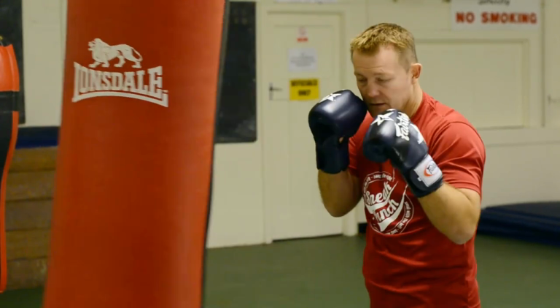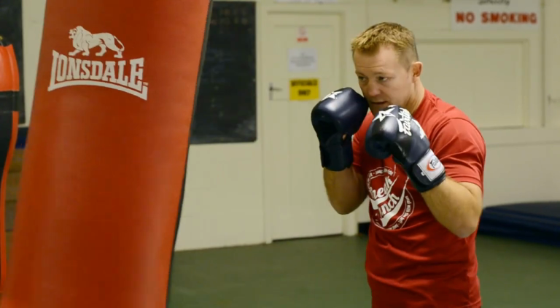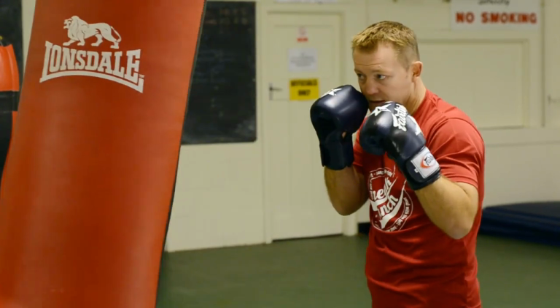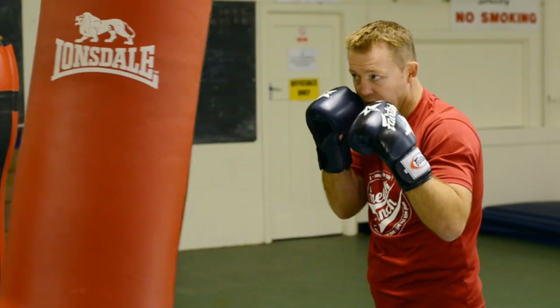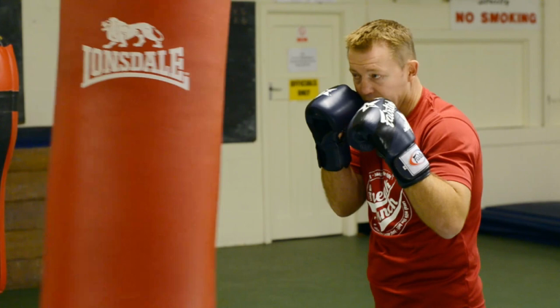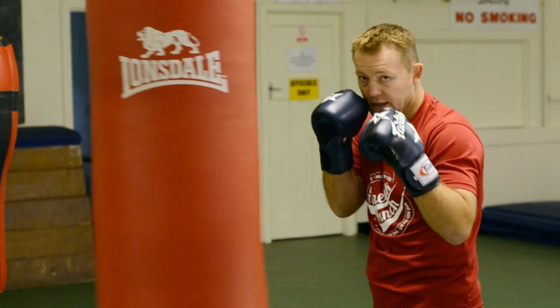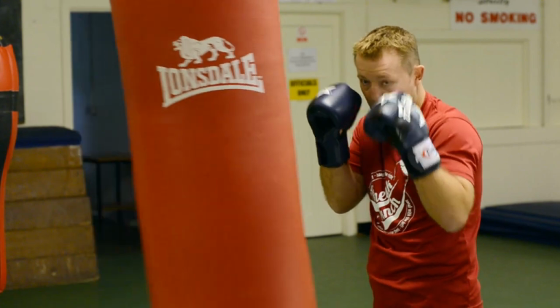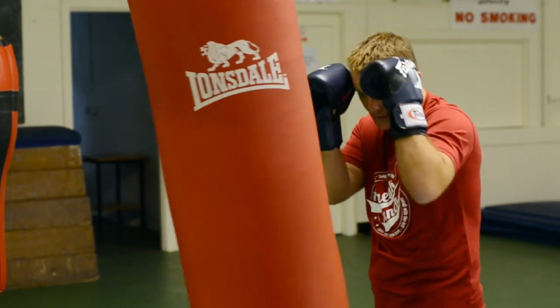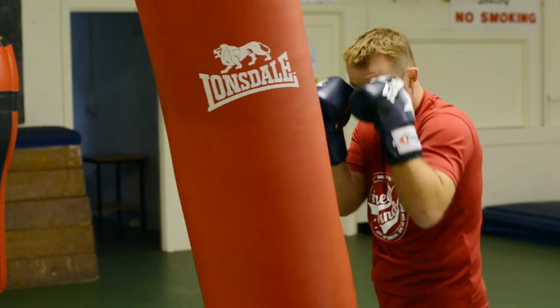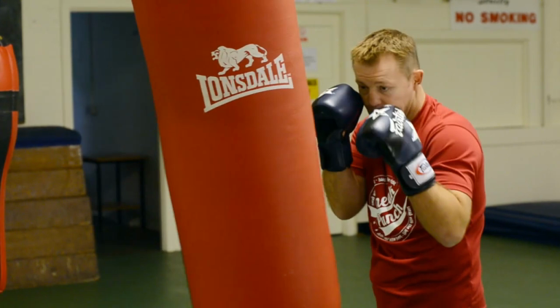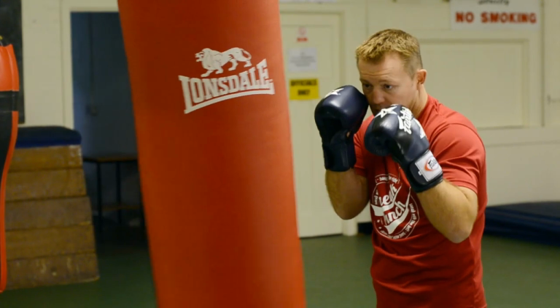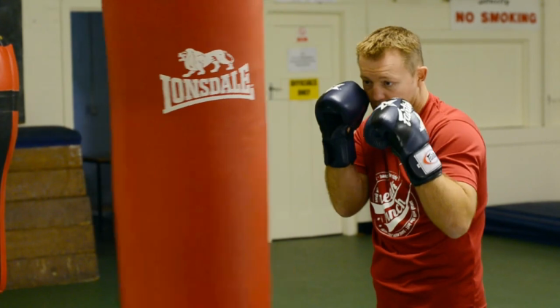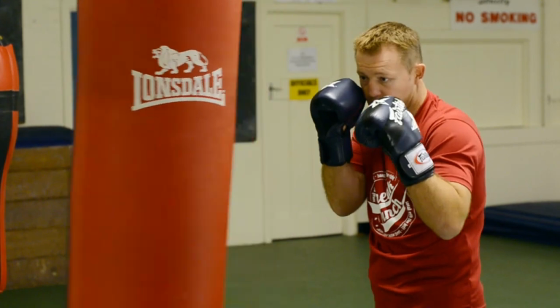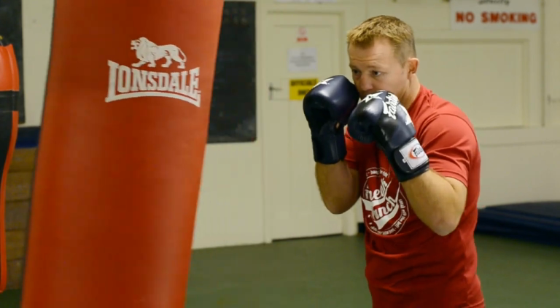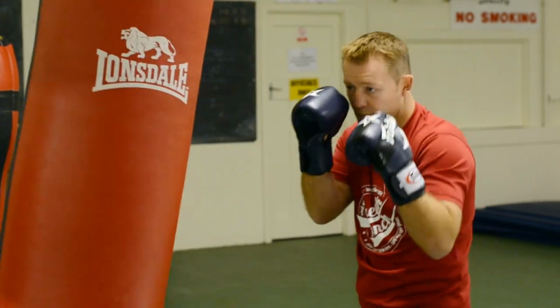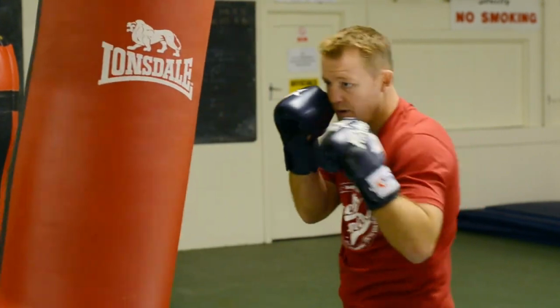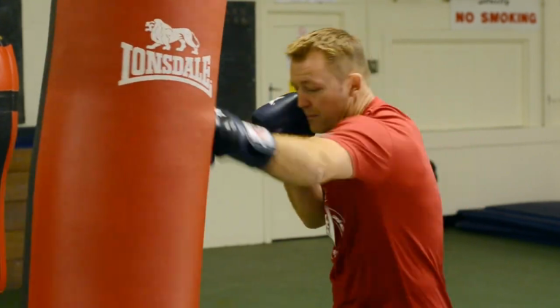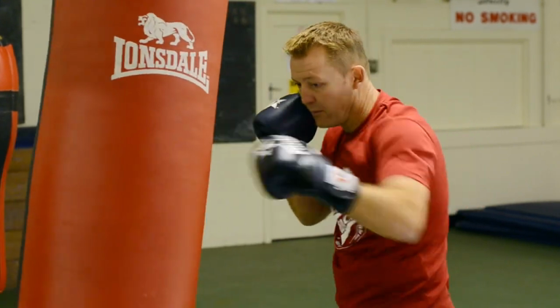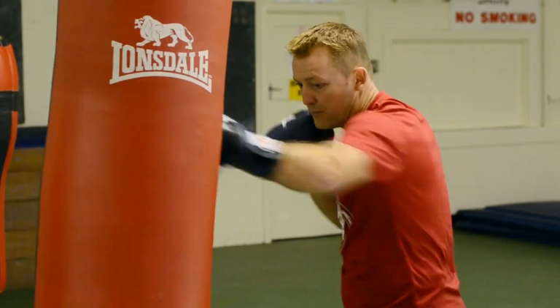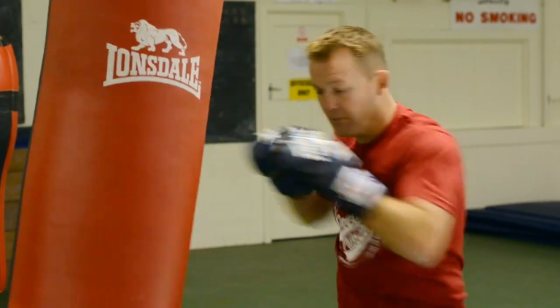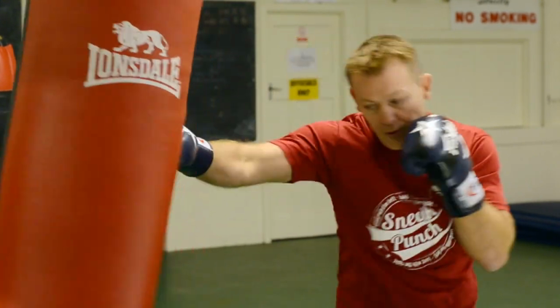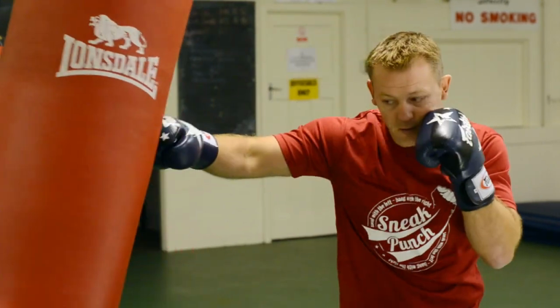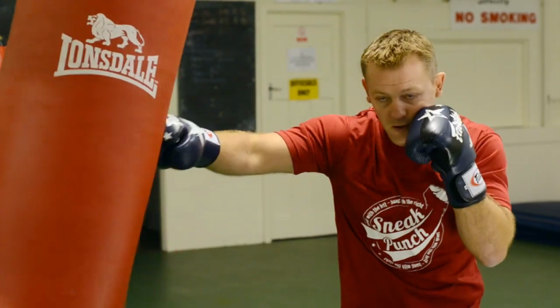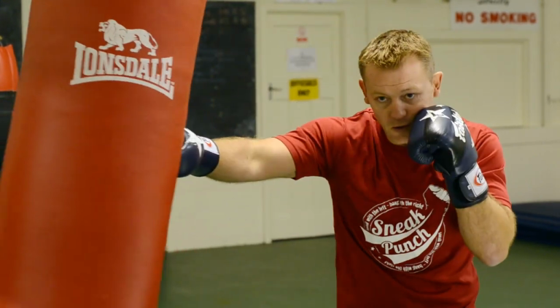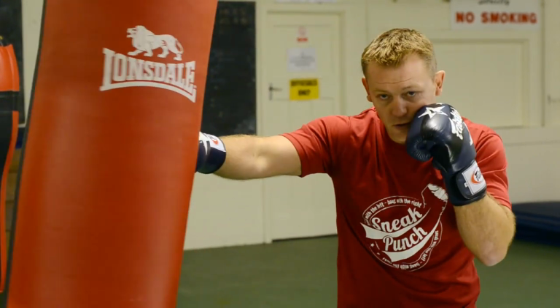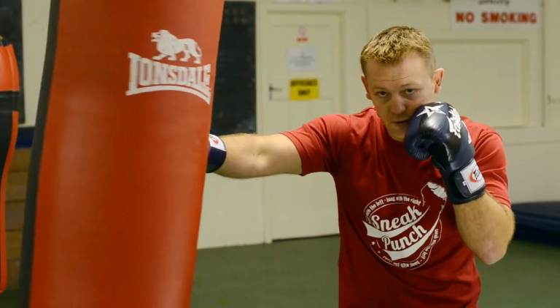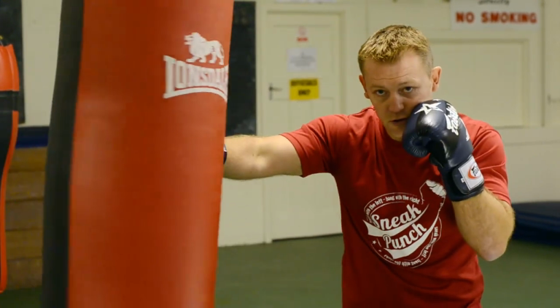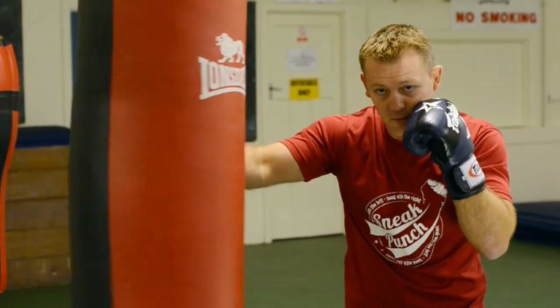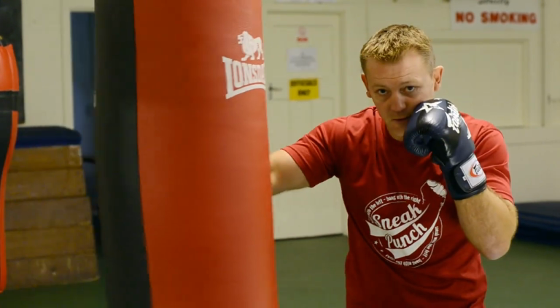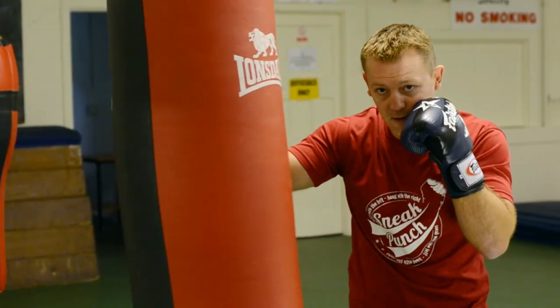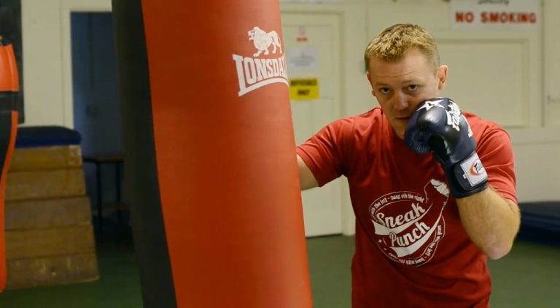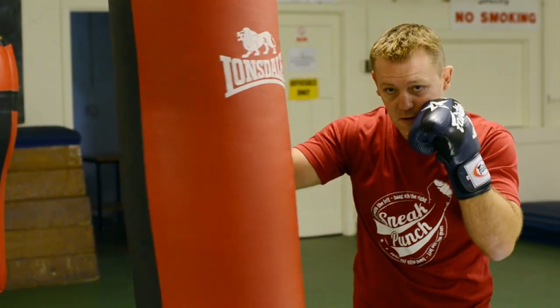Nice and tidy, guard high, keep it up. Hook, hook, hook over the top of the right cross.